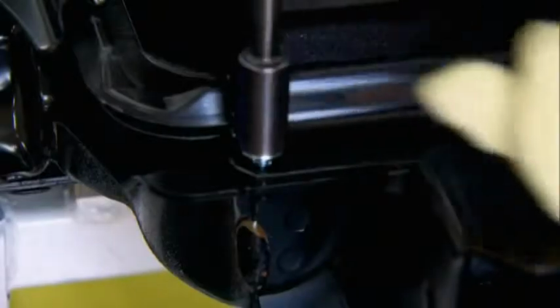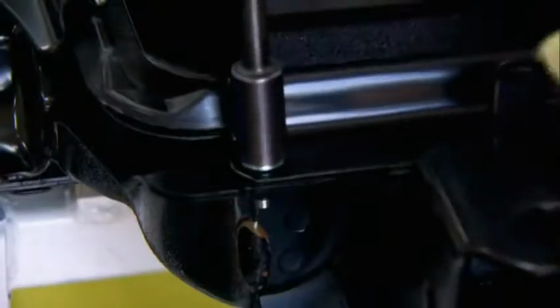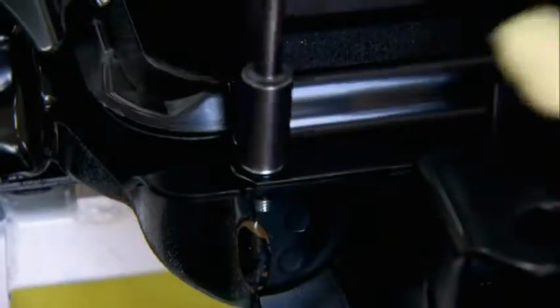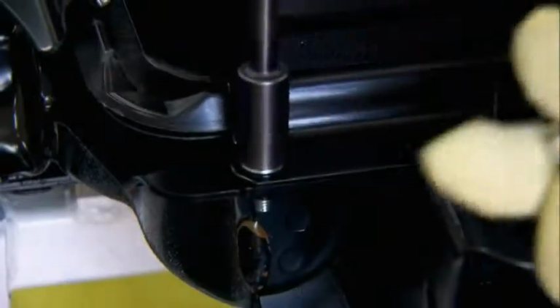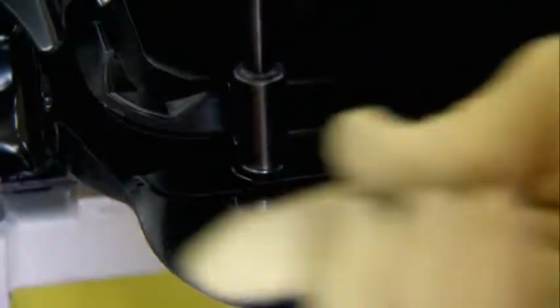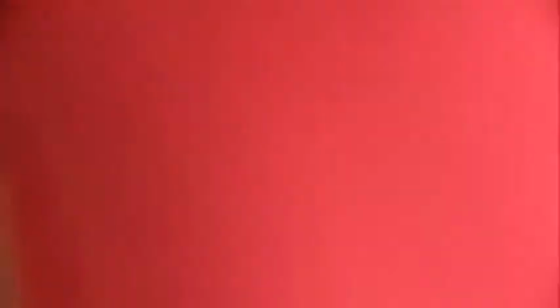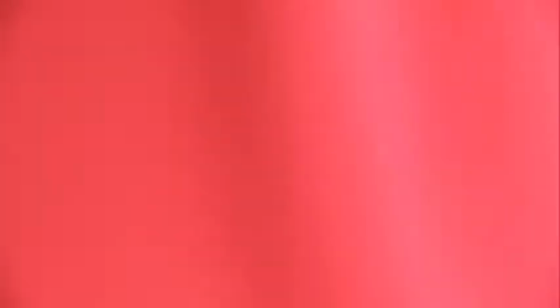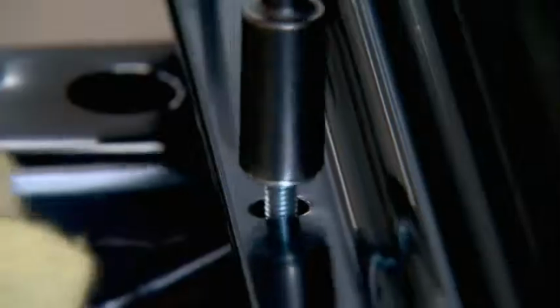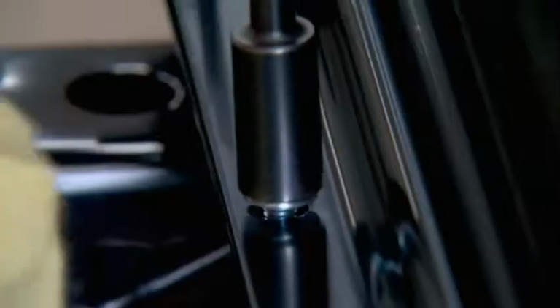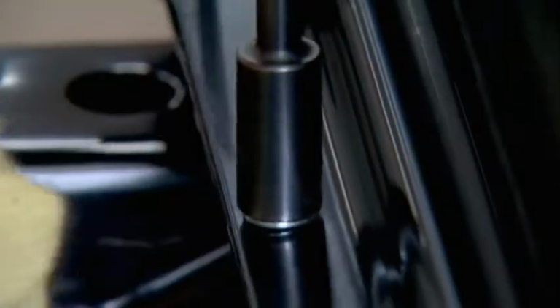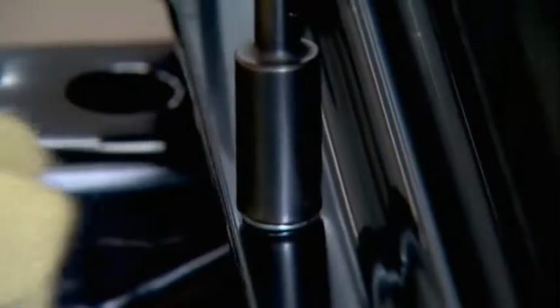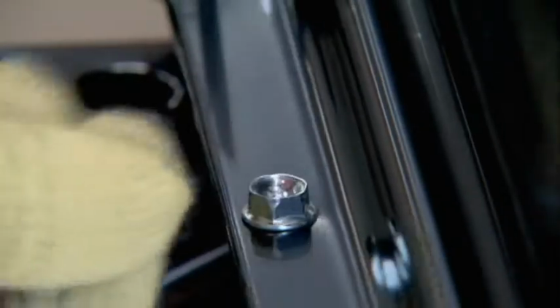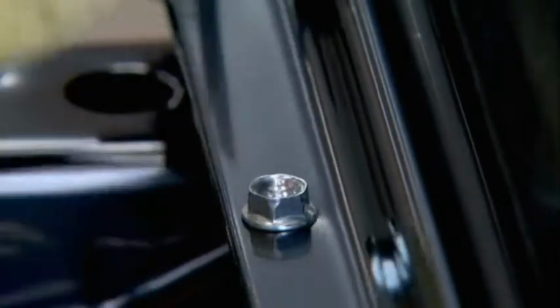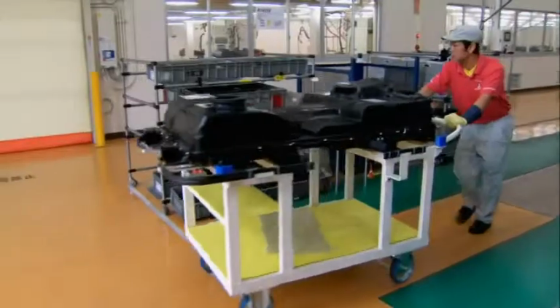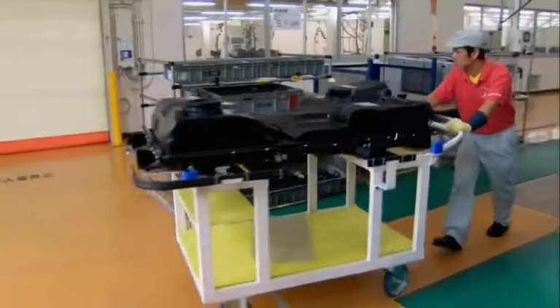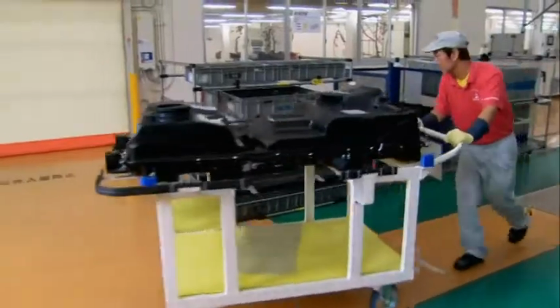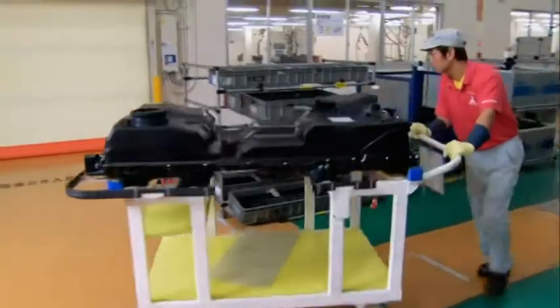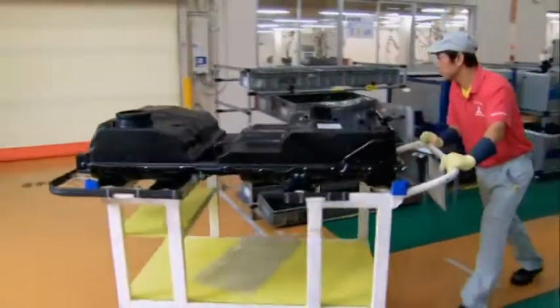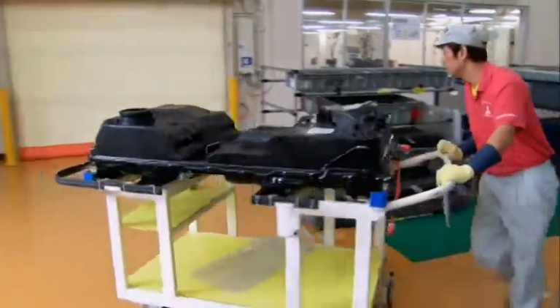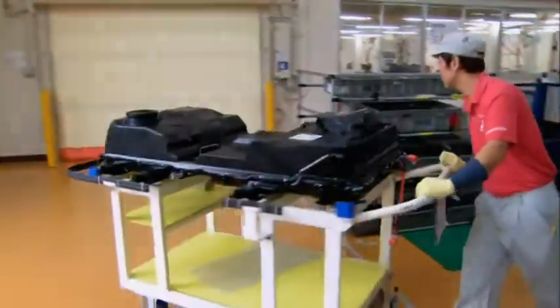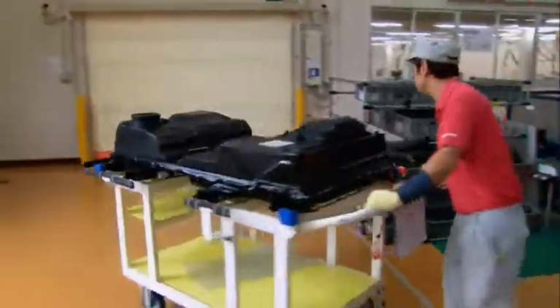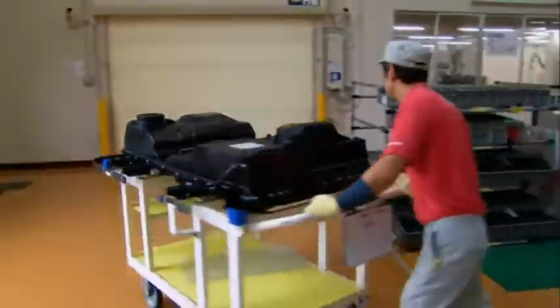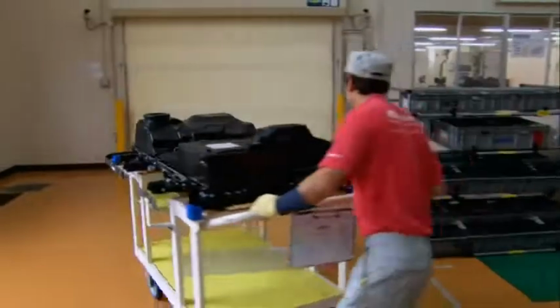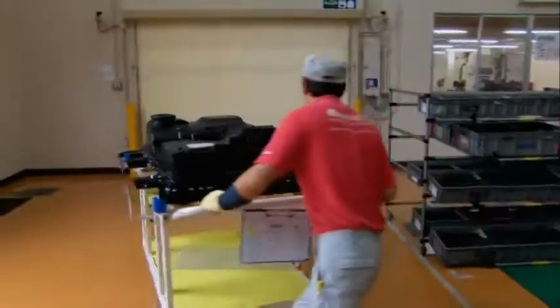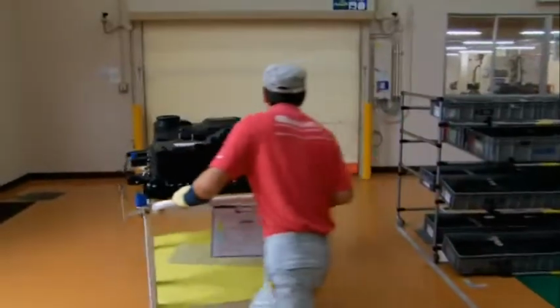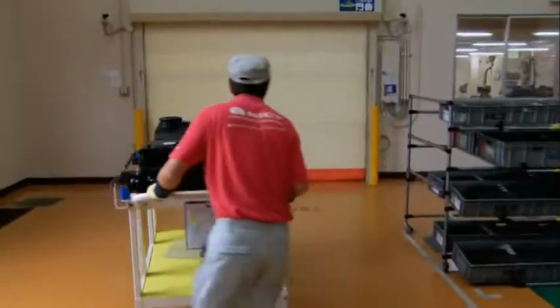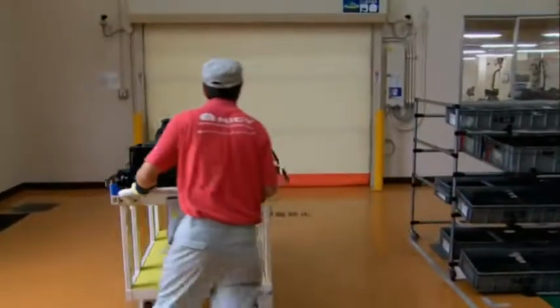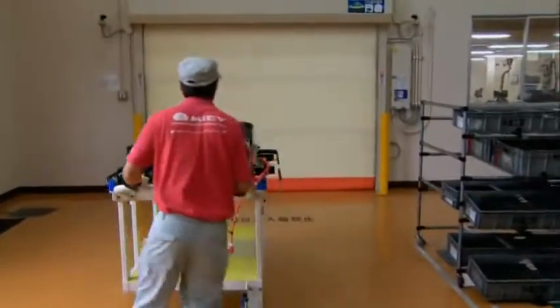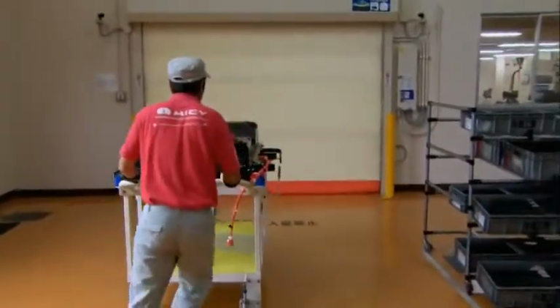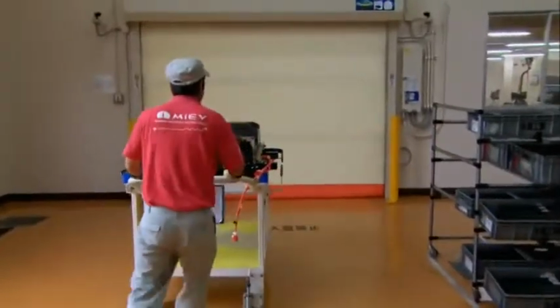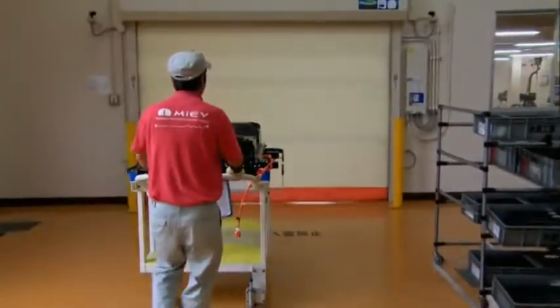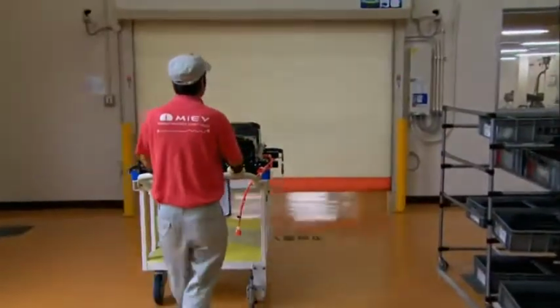Altogether, nearly 150 bolts hold the battery pack together with layers of protection for safety. The value of the battery alone is nearly half the cost of the car.